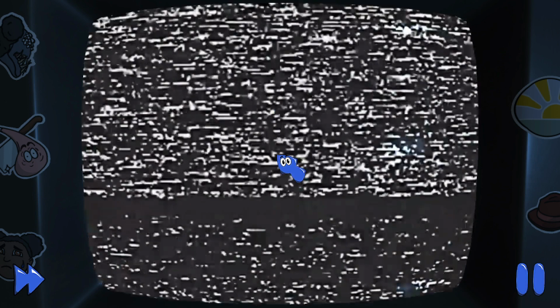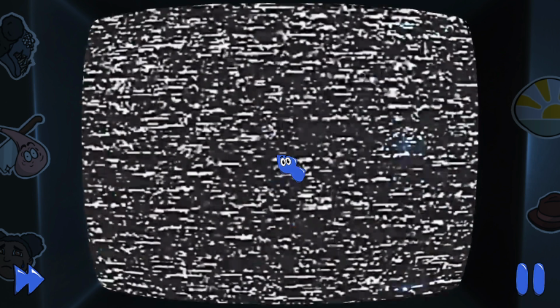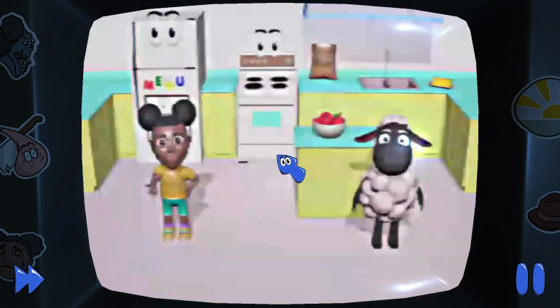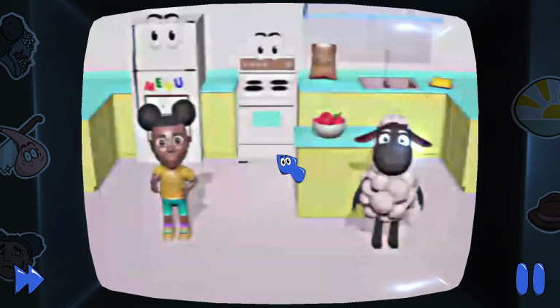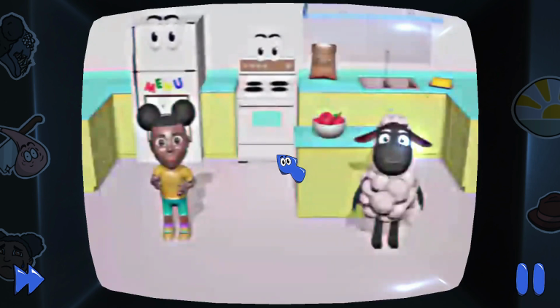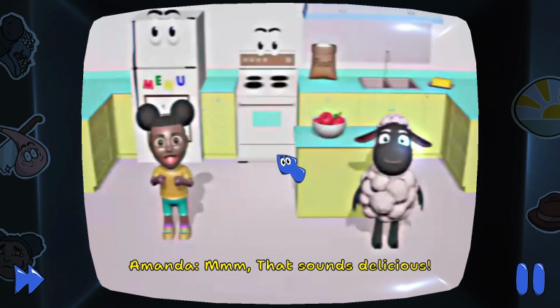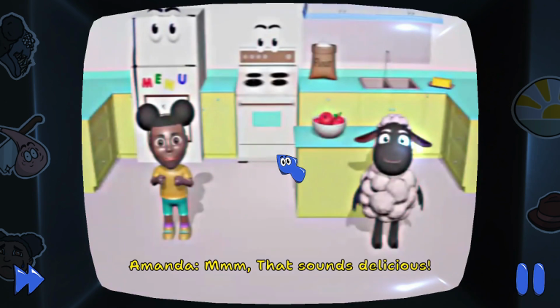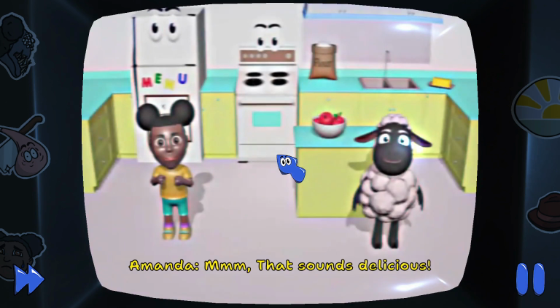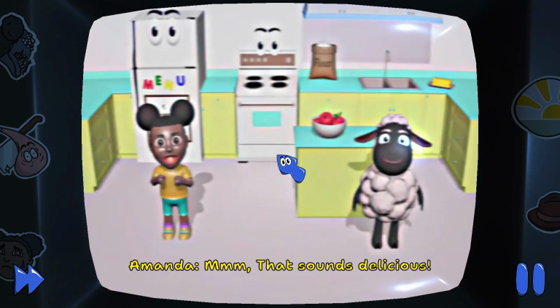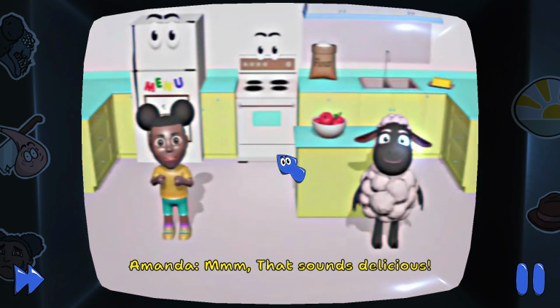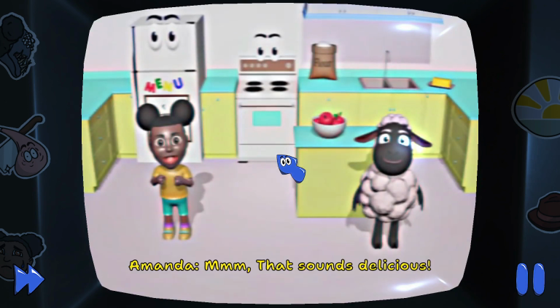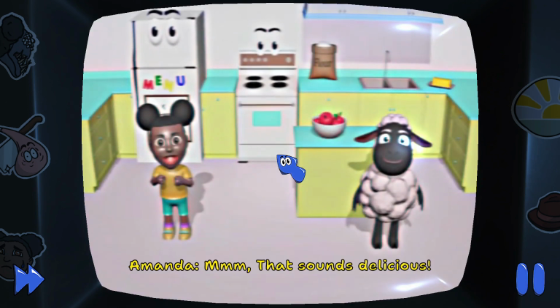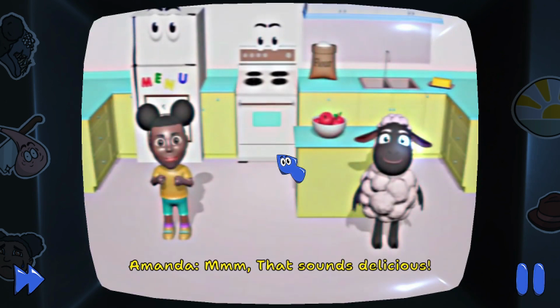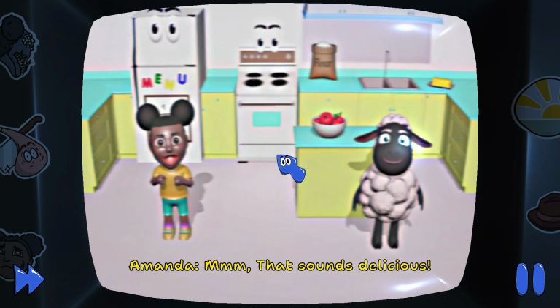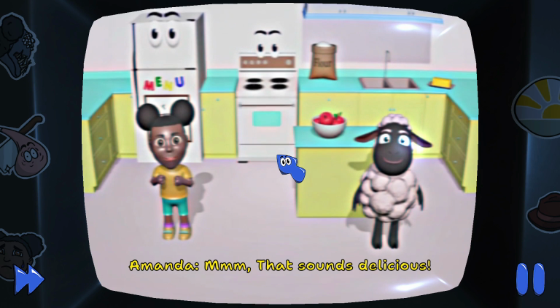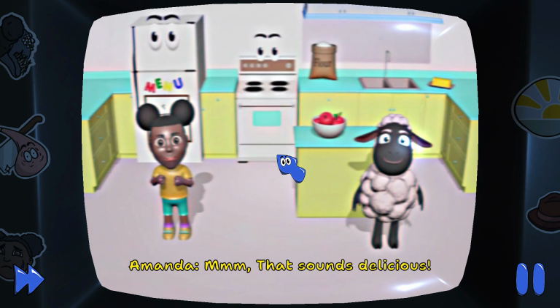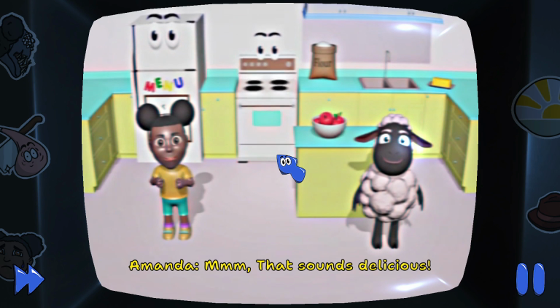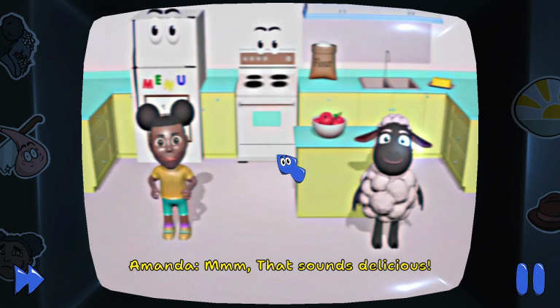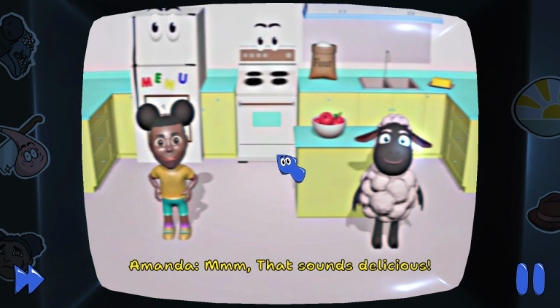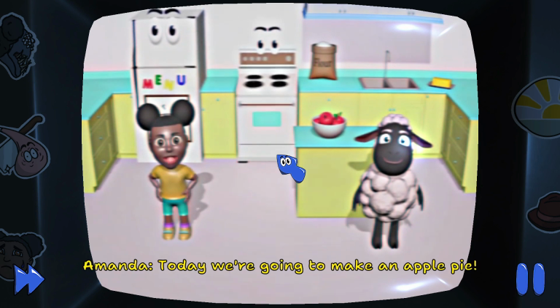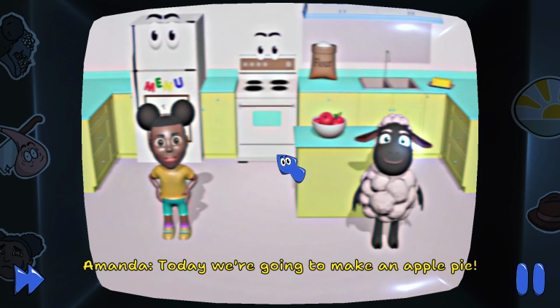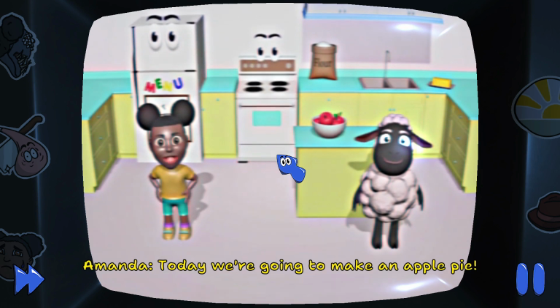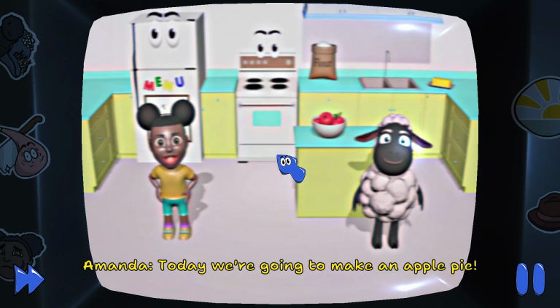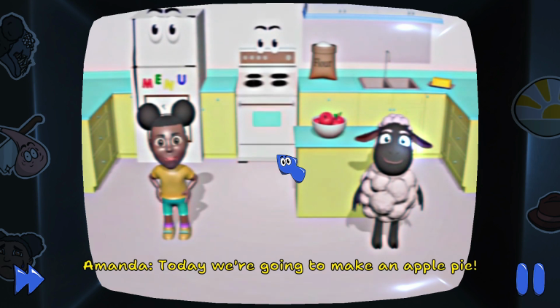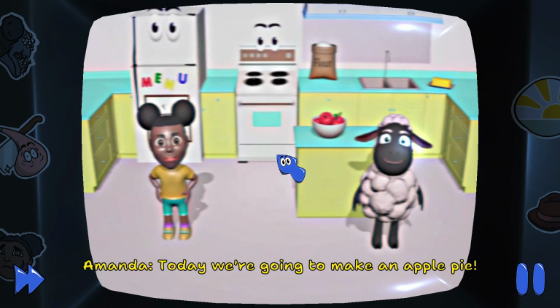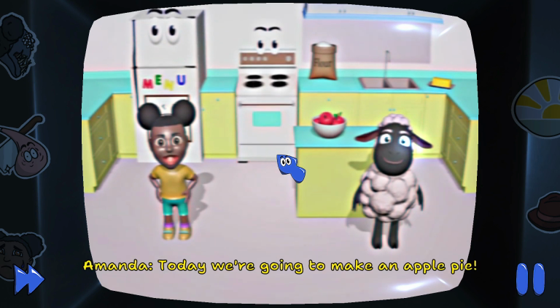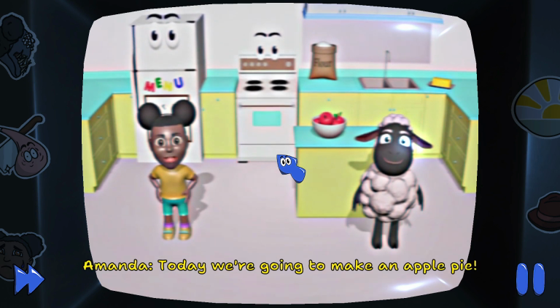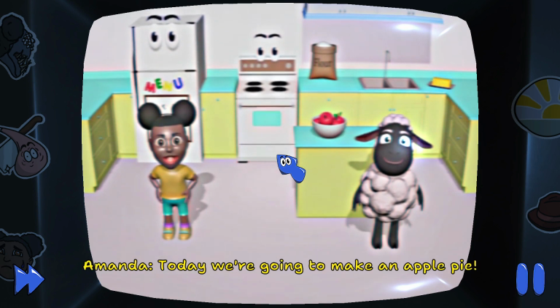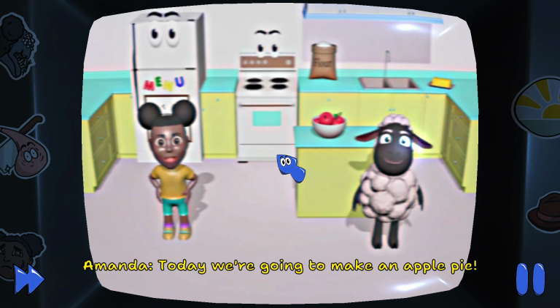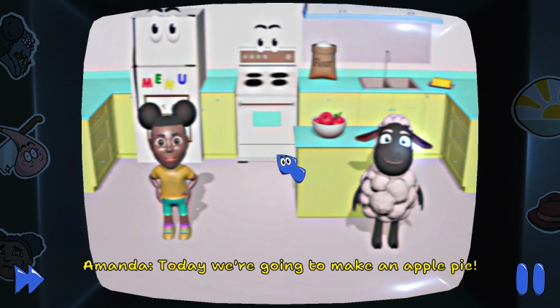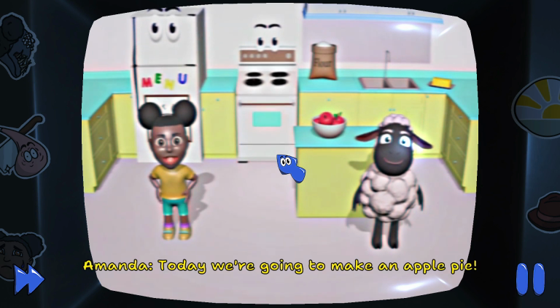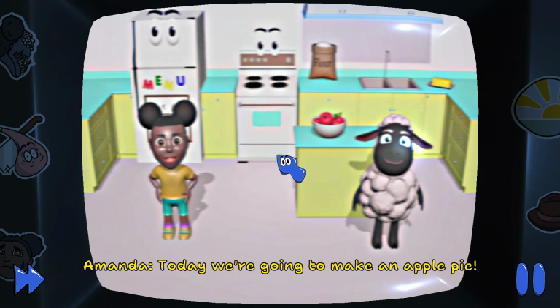Hmm, that sounds delicious. Today, we're going to make an apple pie.